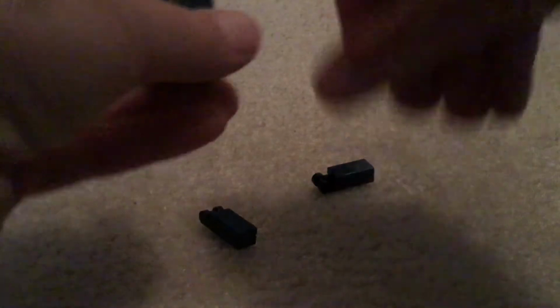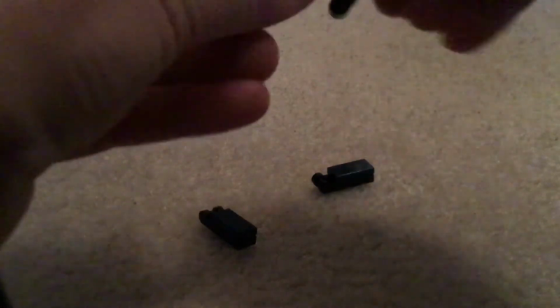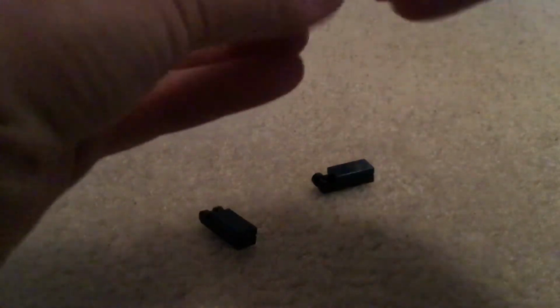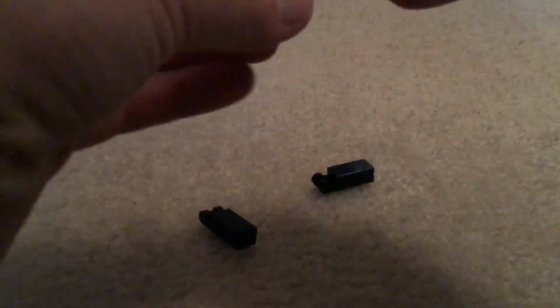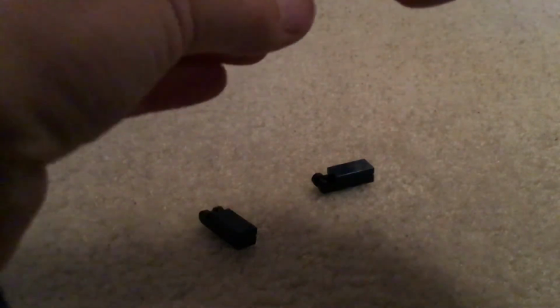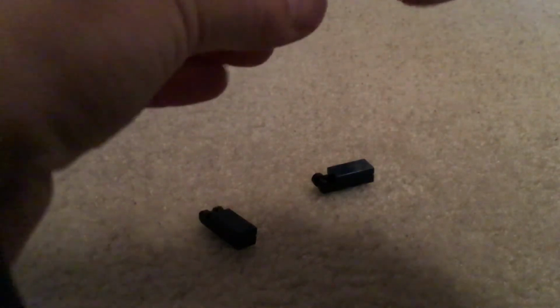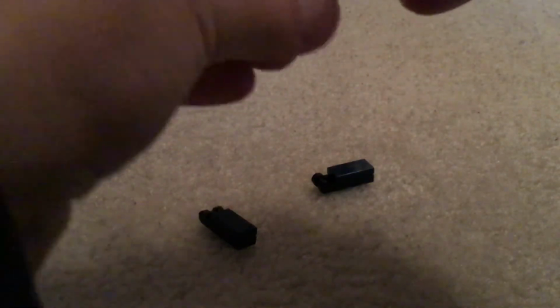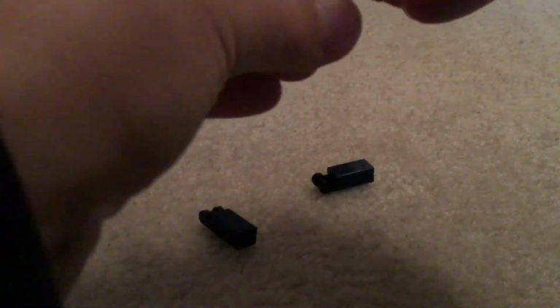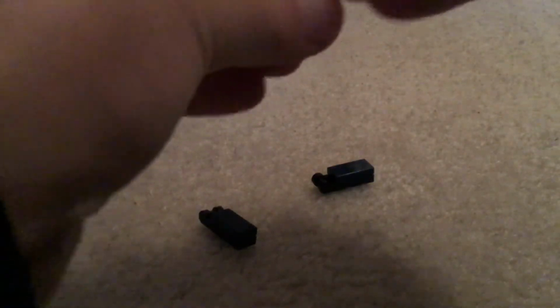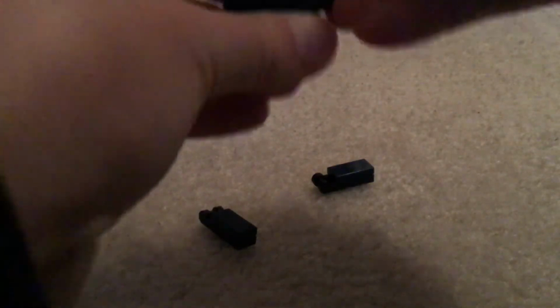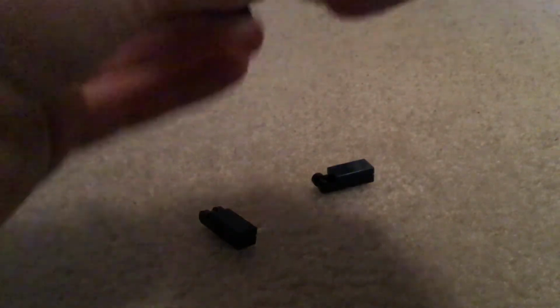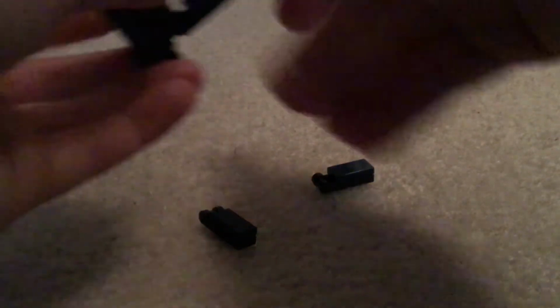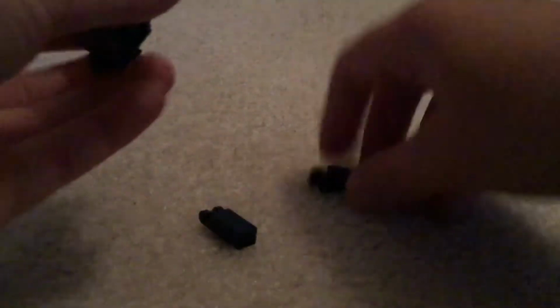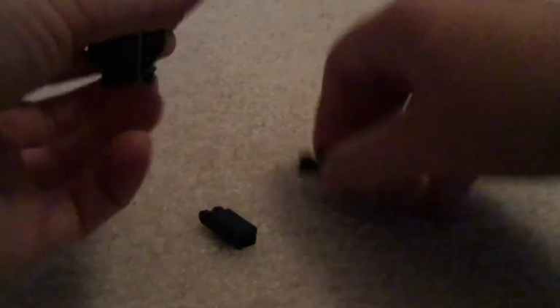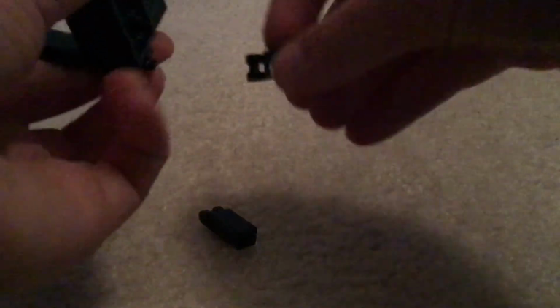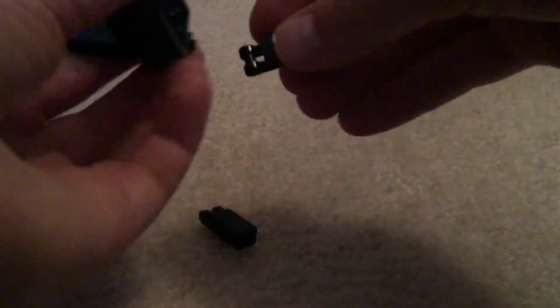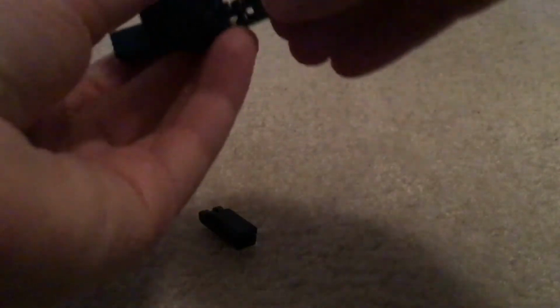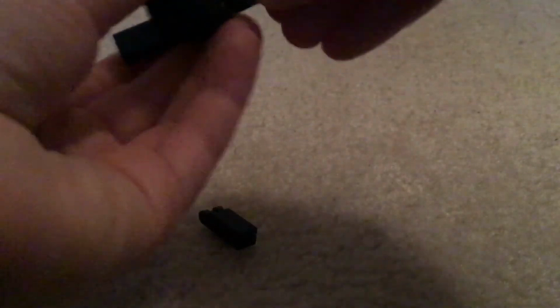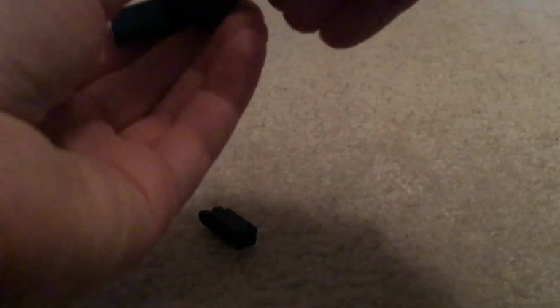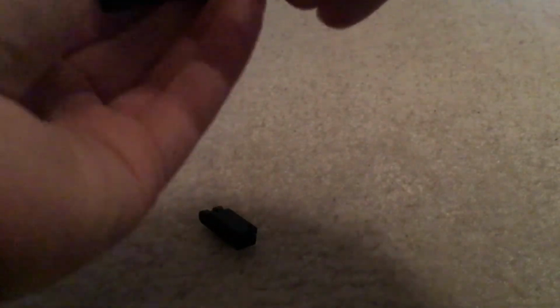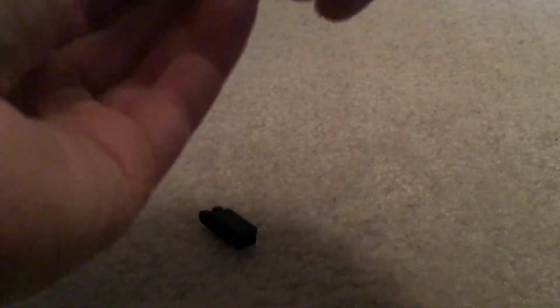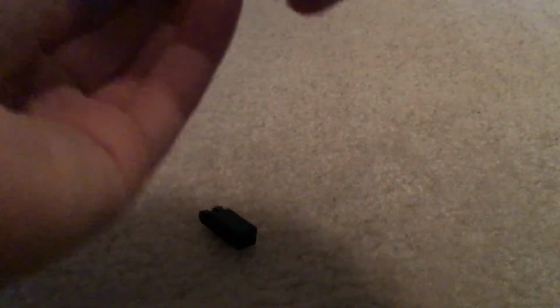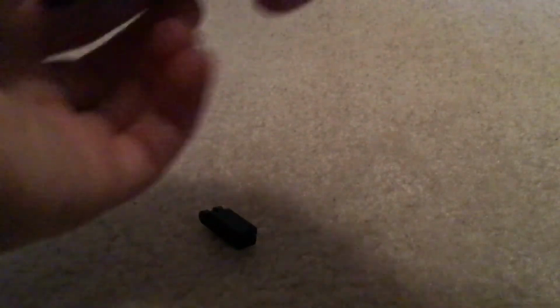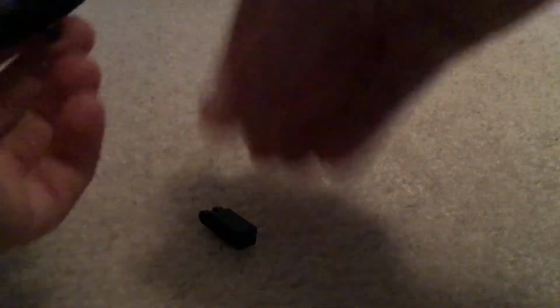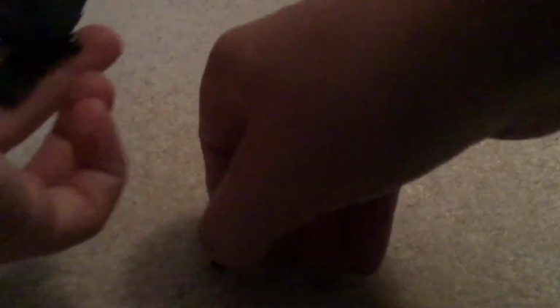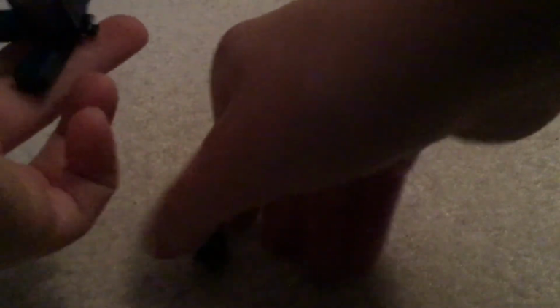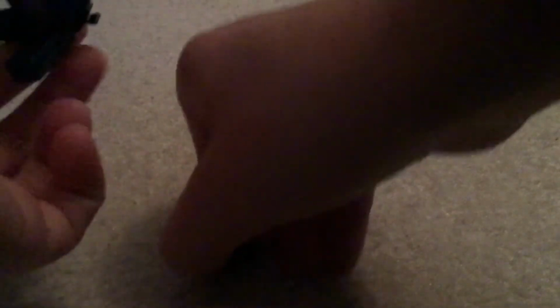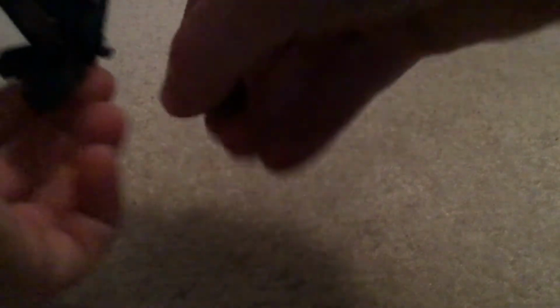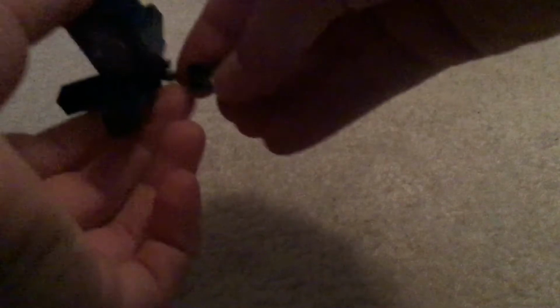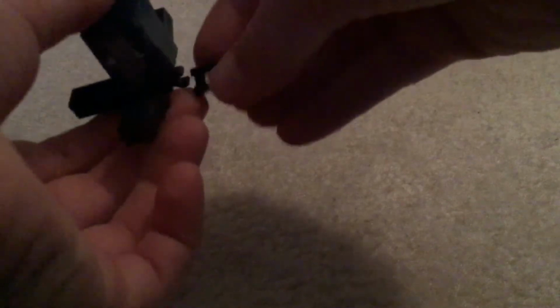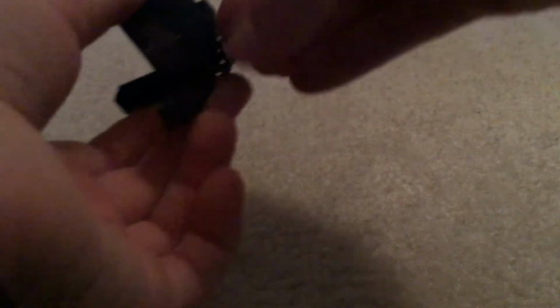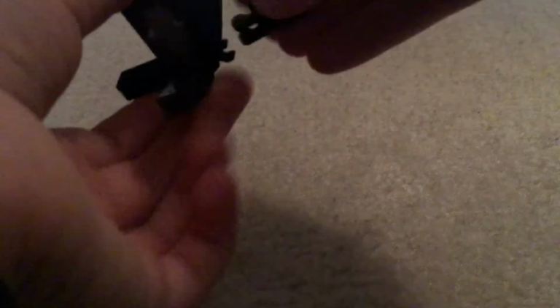Next, you're going to clip all of its tentacles onto the squid.